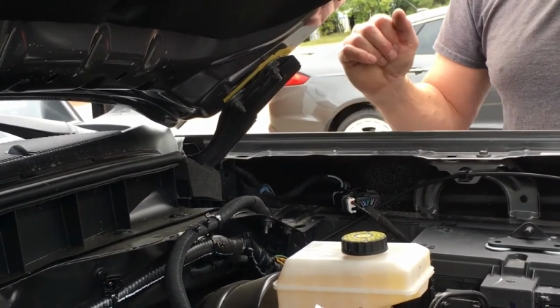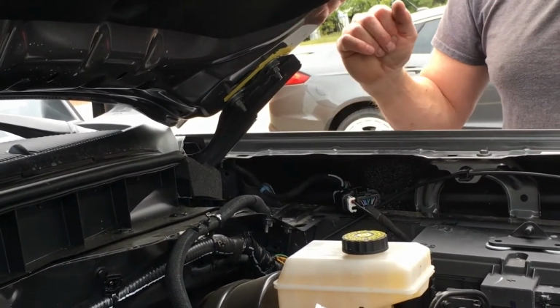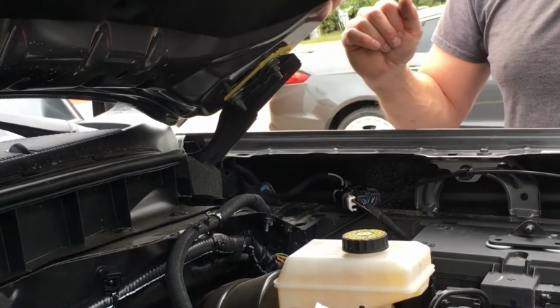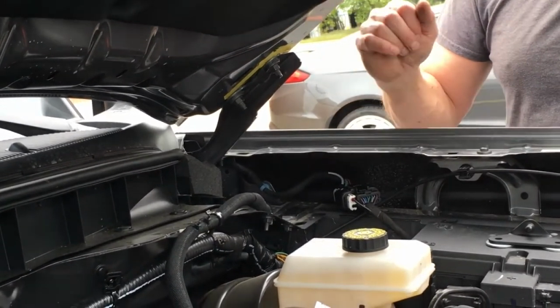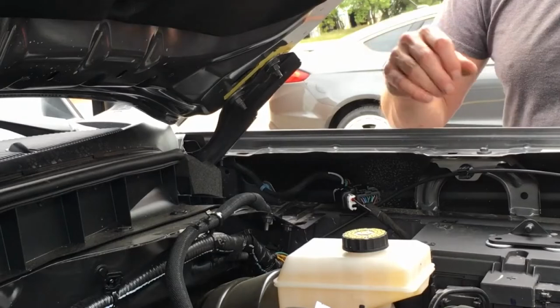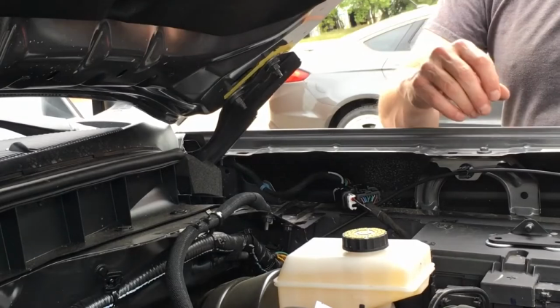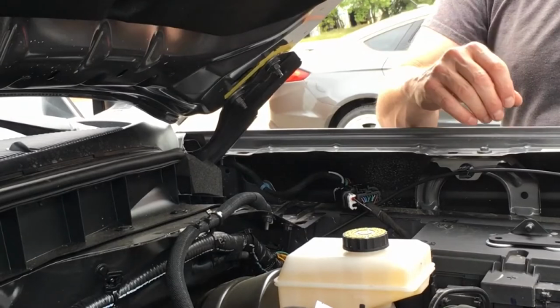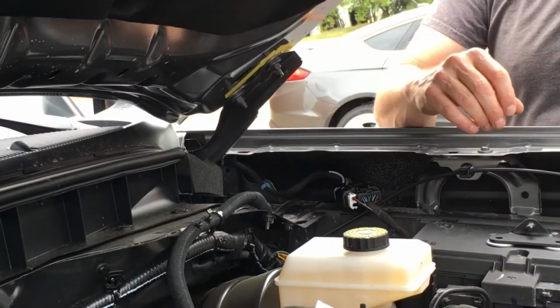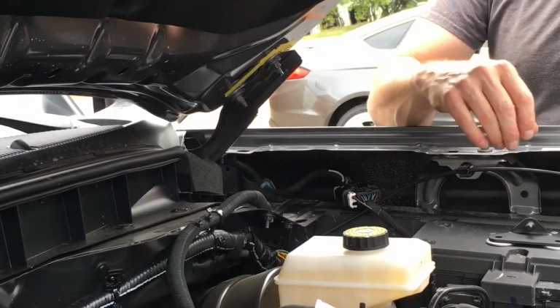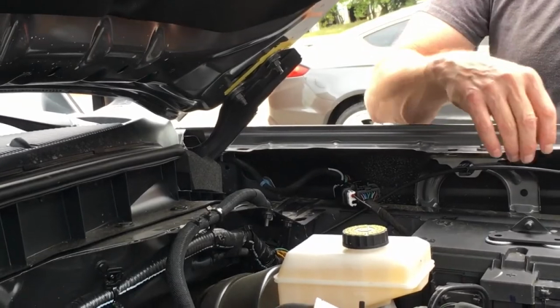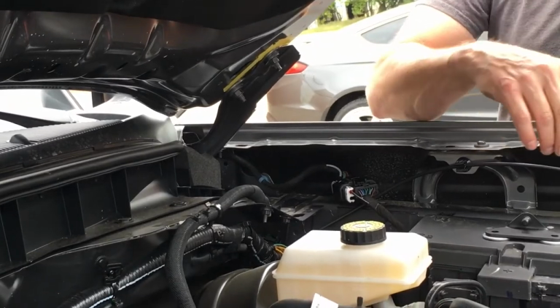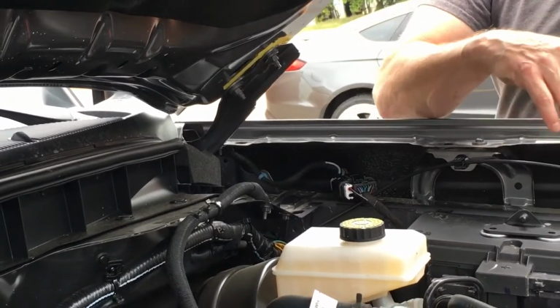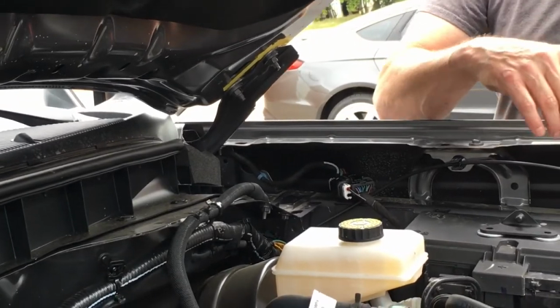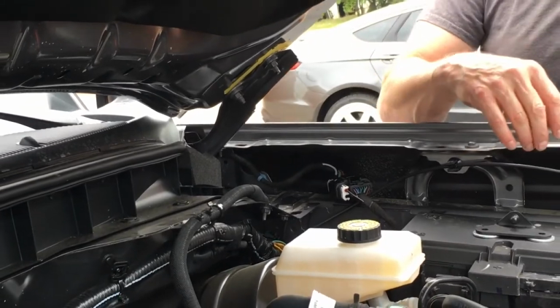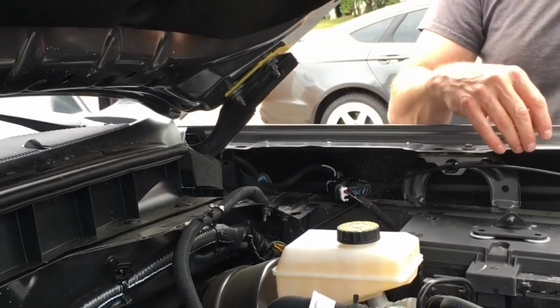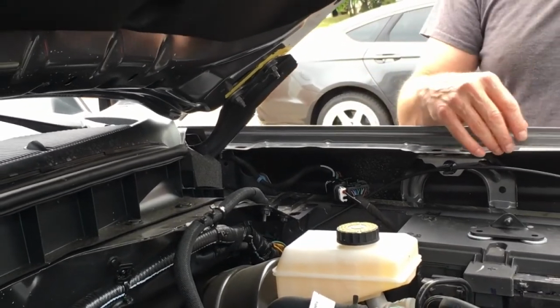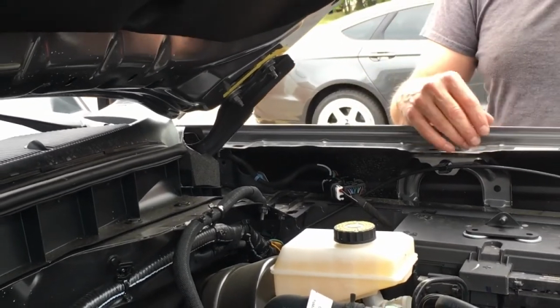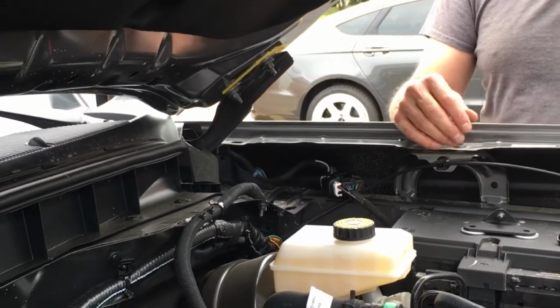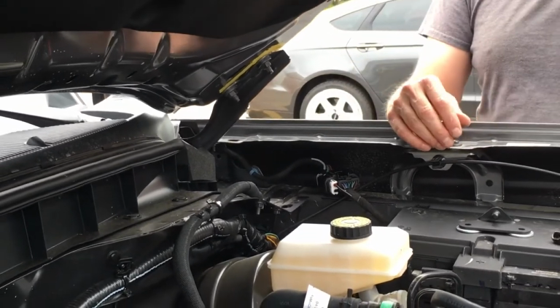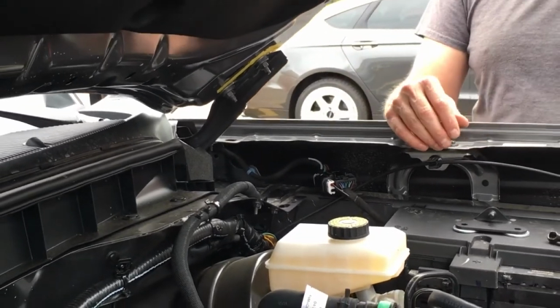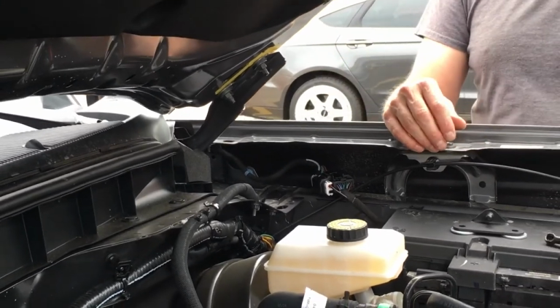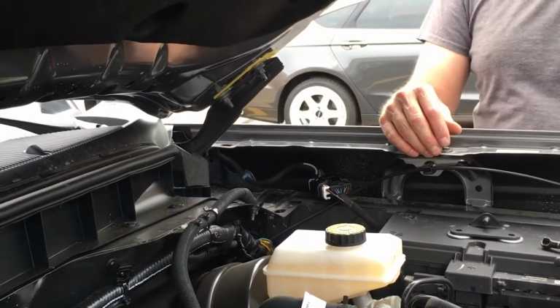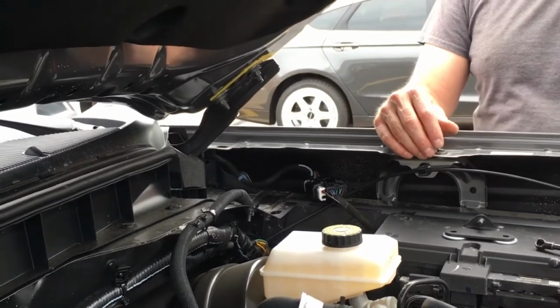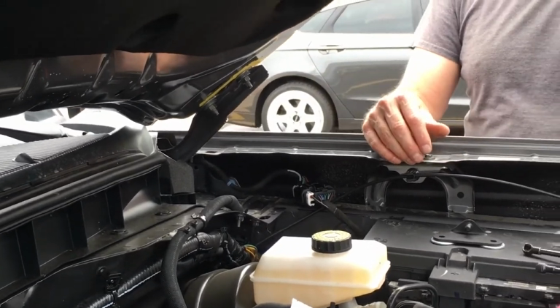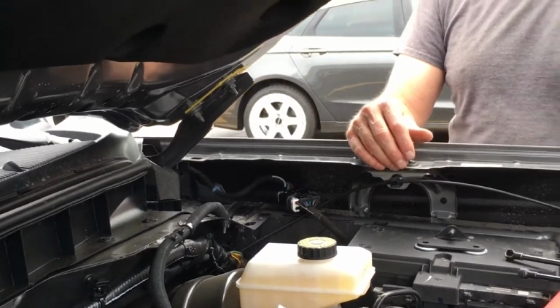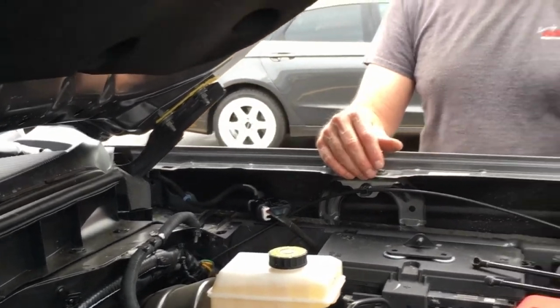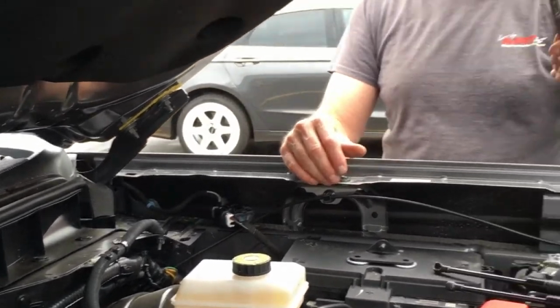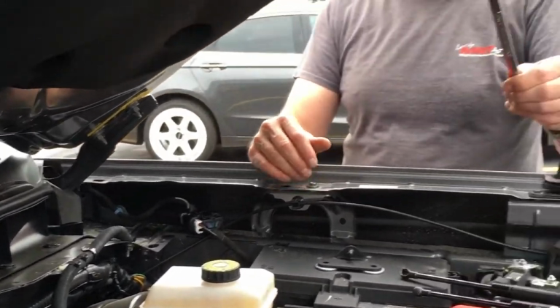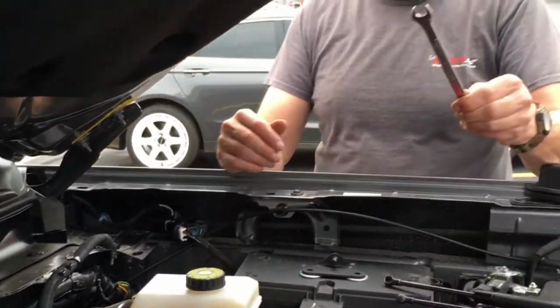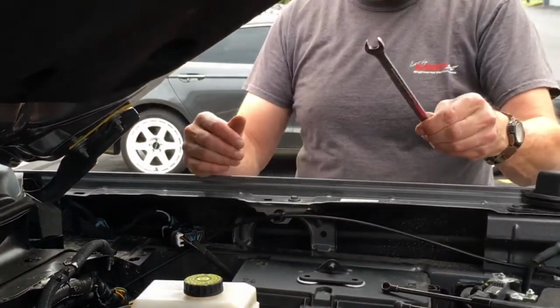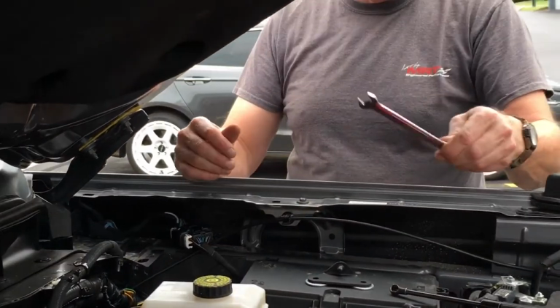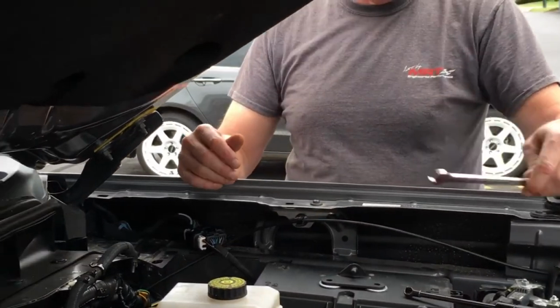A 13-millimeter wrench is the only tool that you're going to need. Let's get to it.